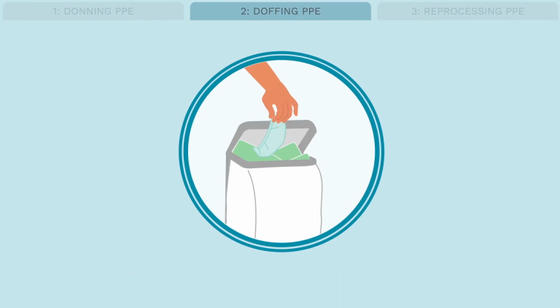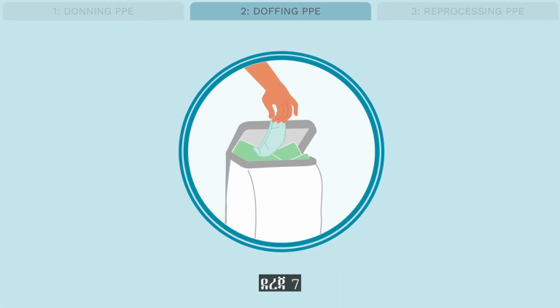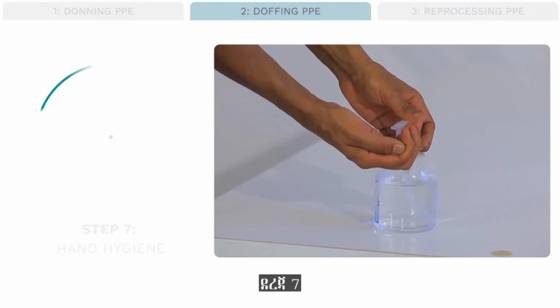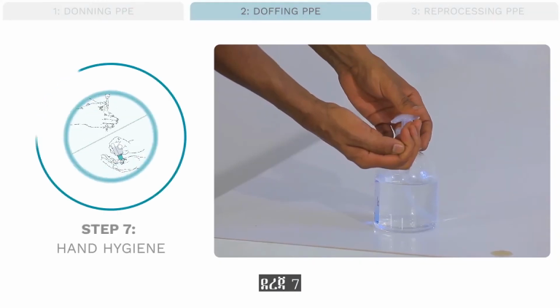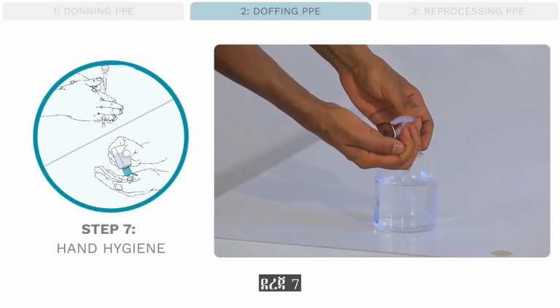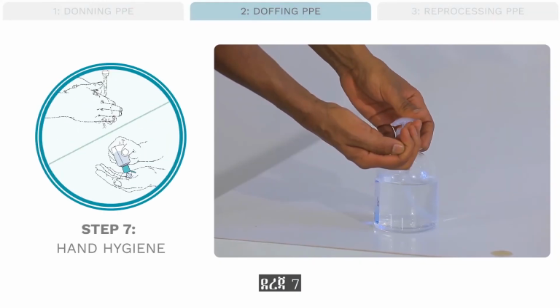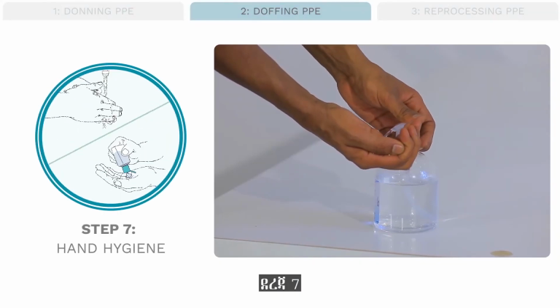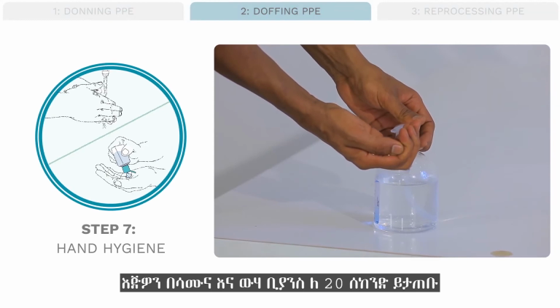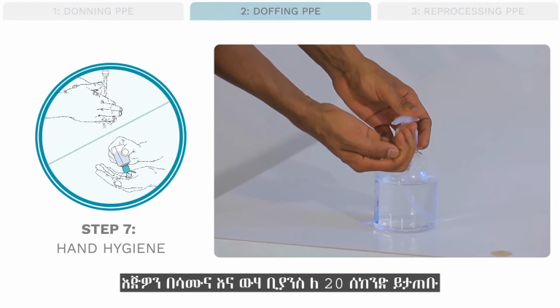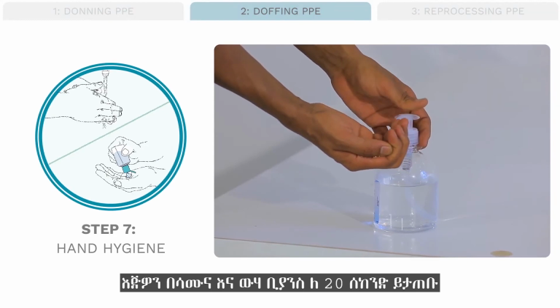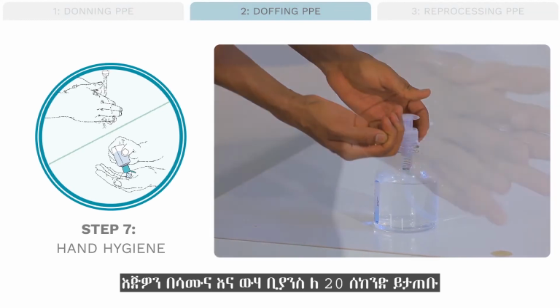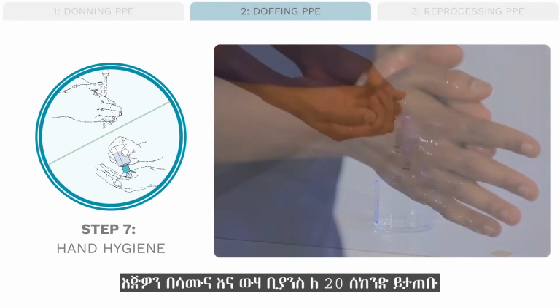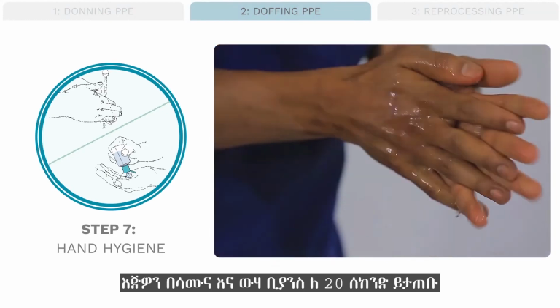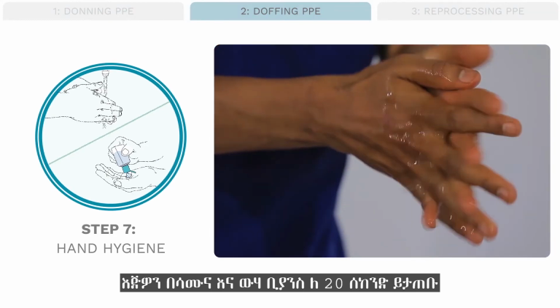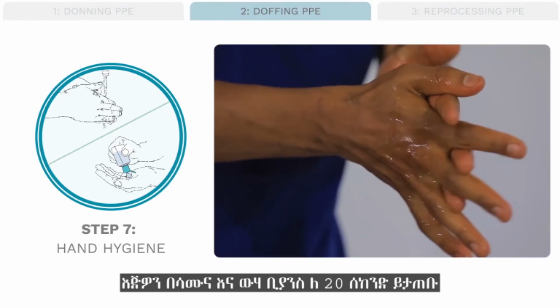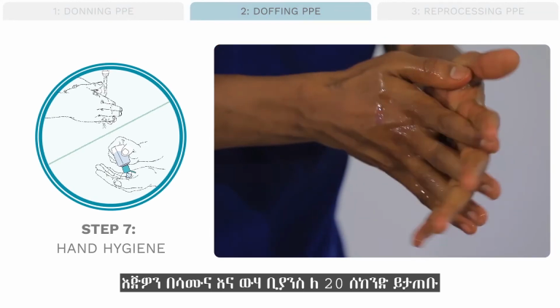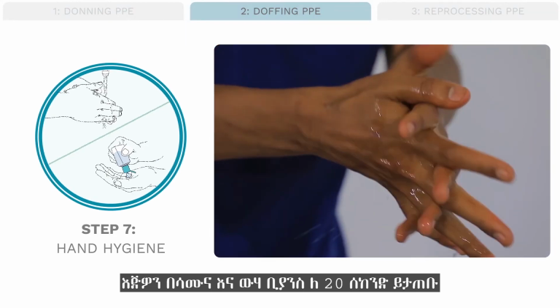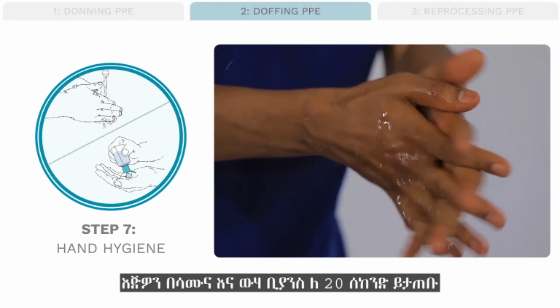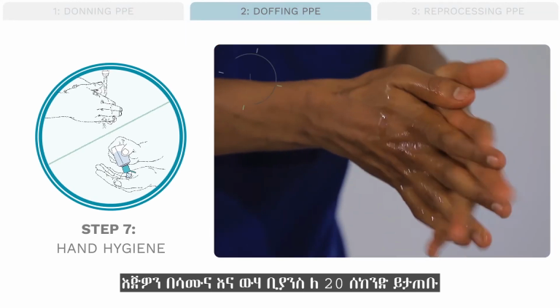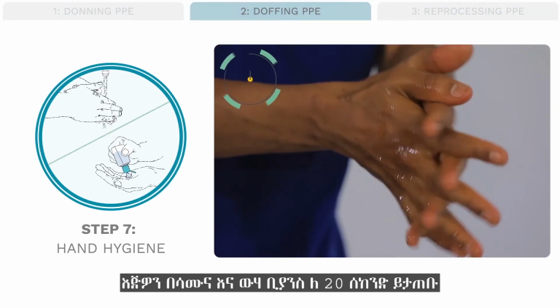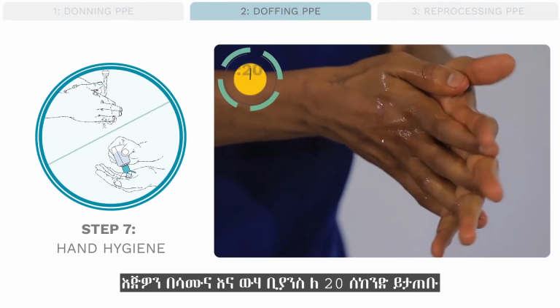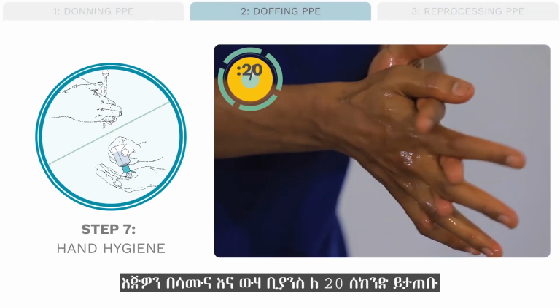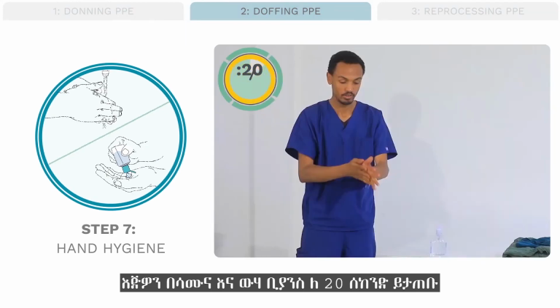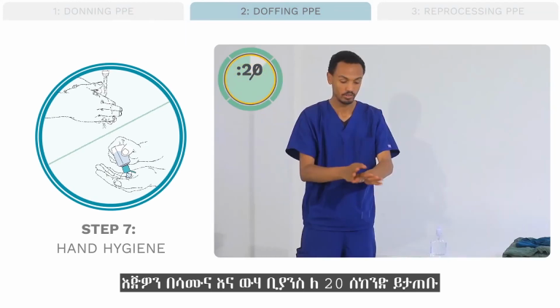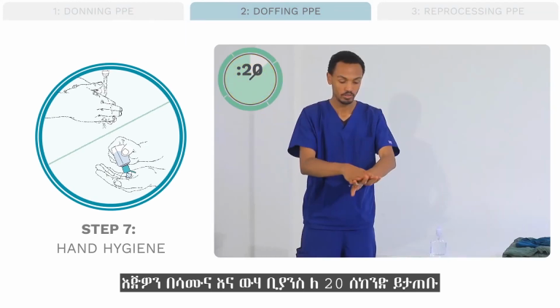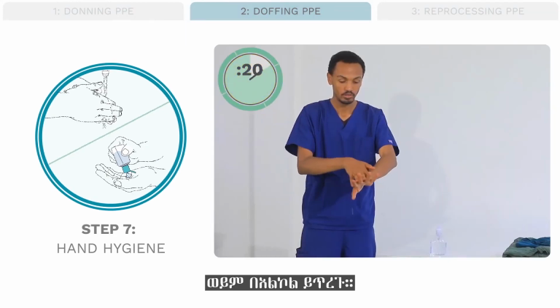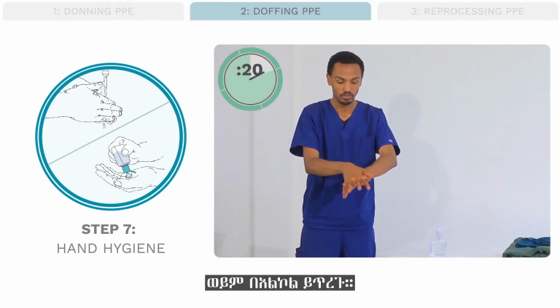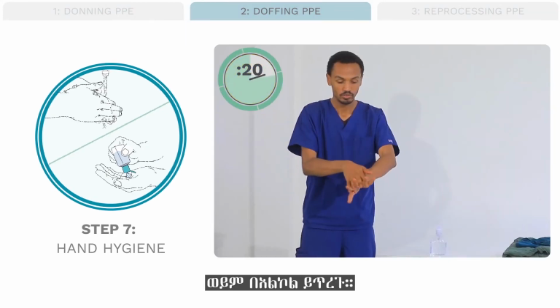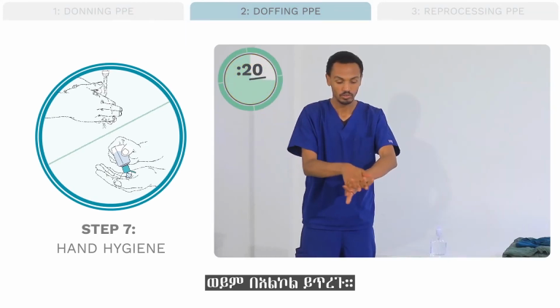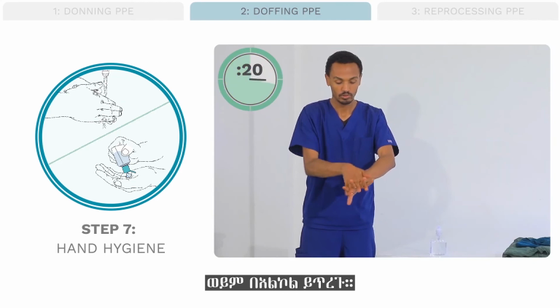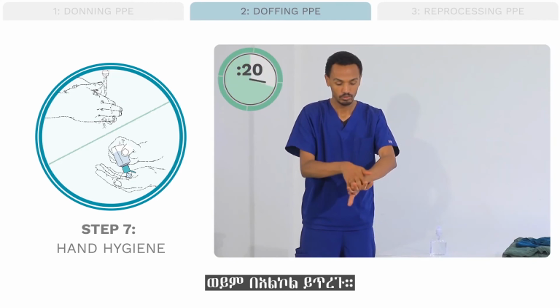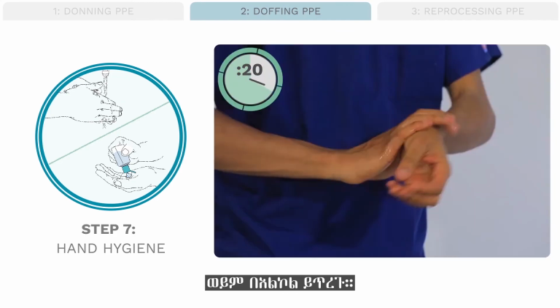Step 7: perform hand hygiene with soap and water for at least 20 seconds or alcohol-based hand rub.